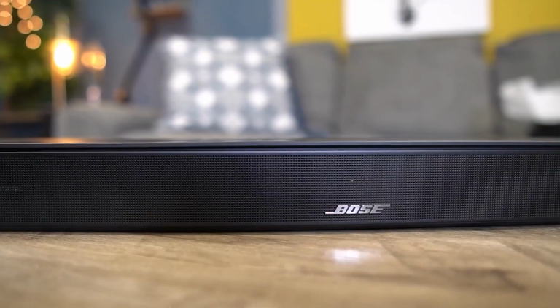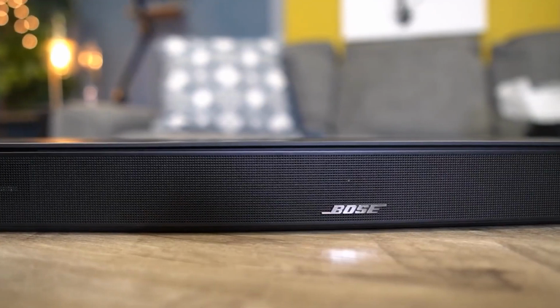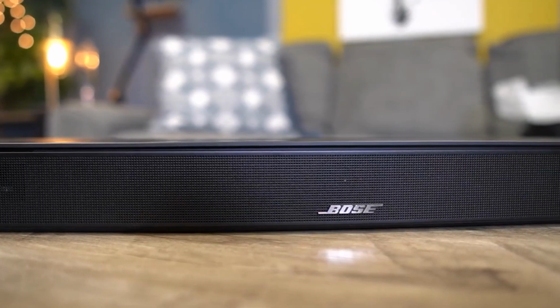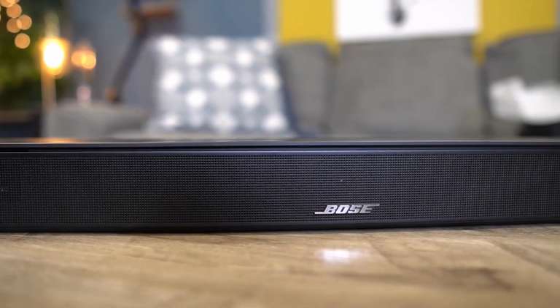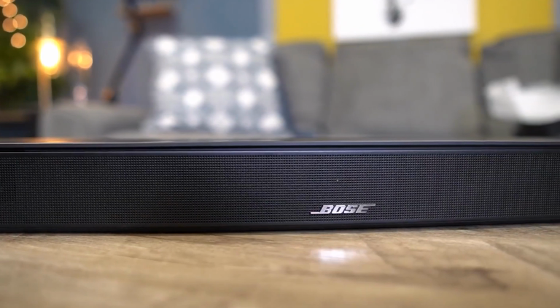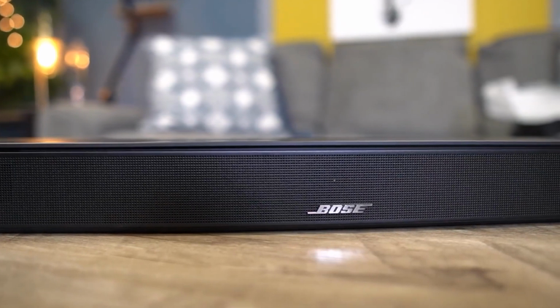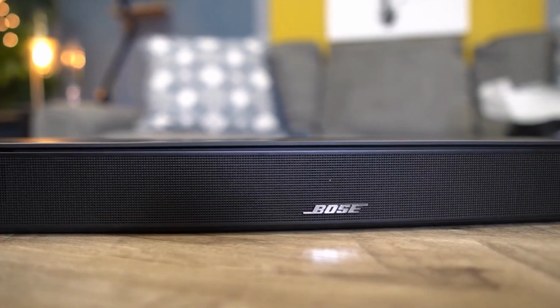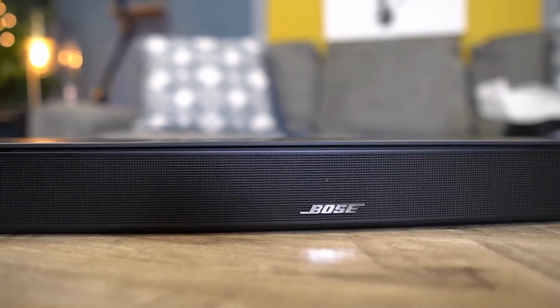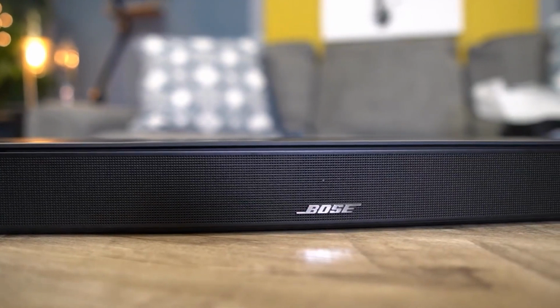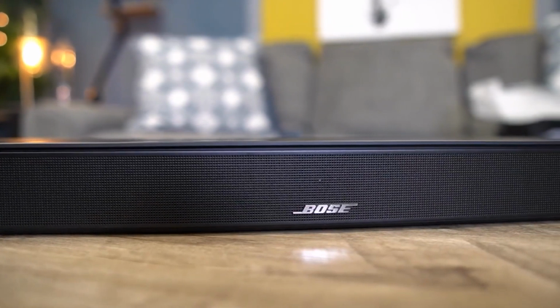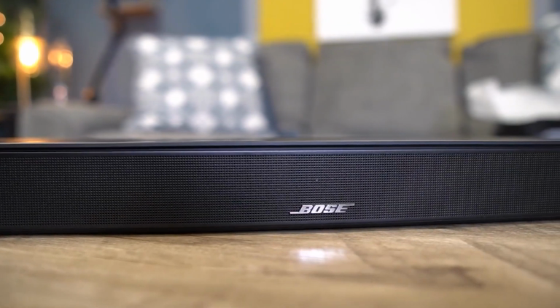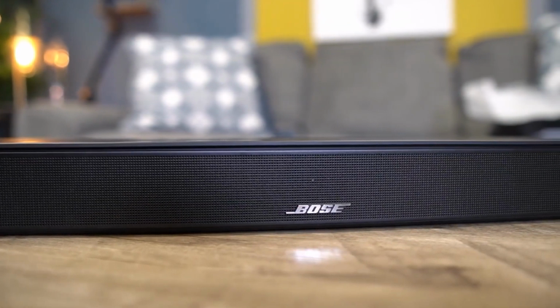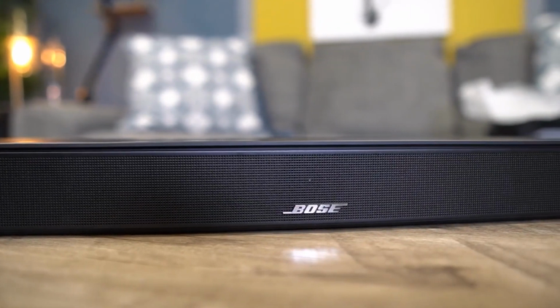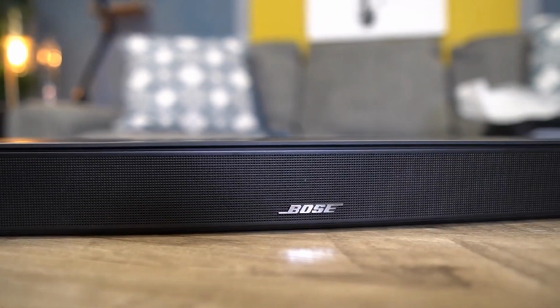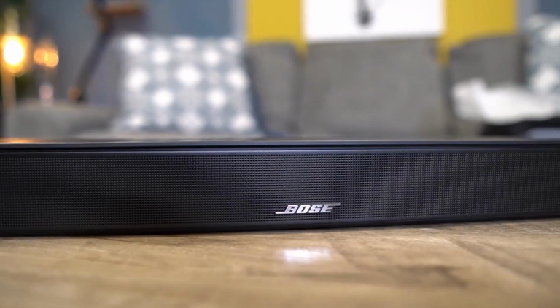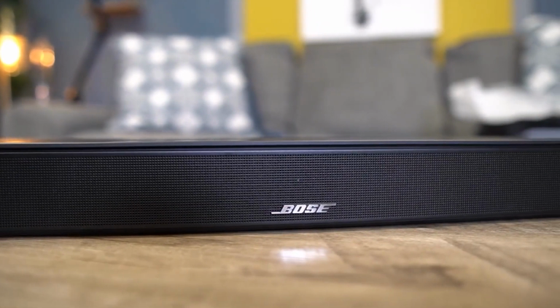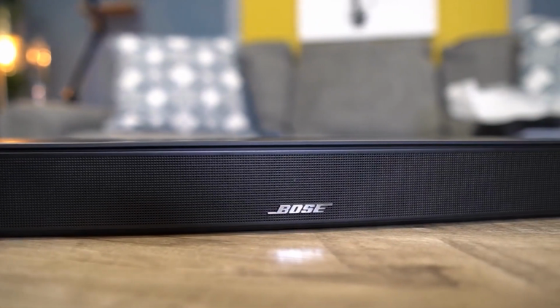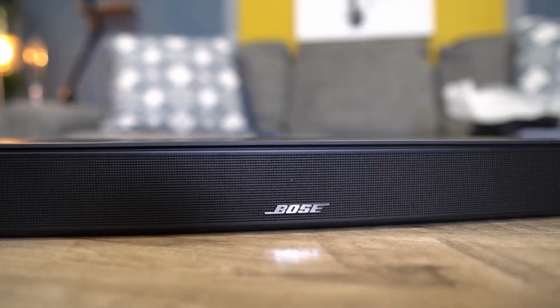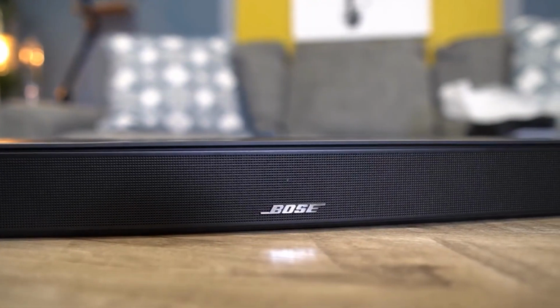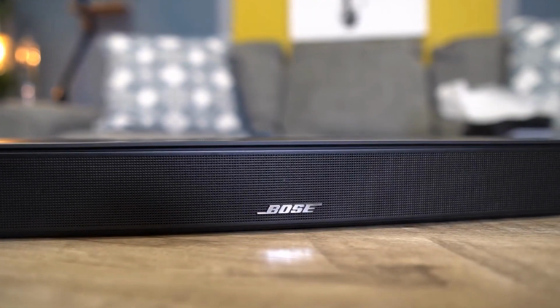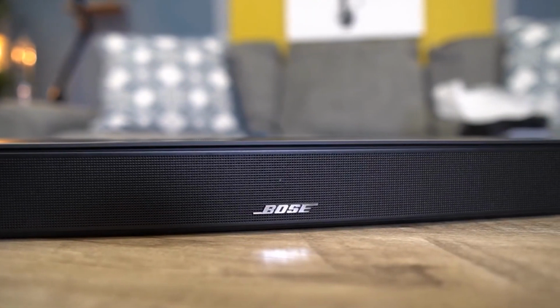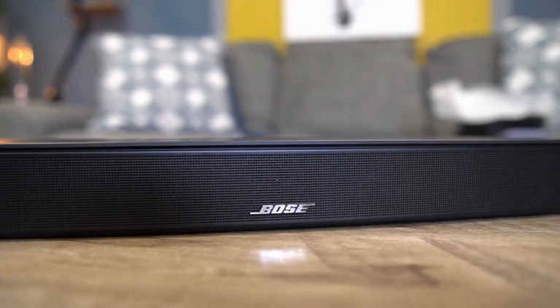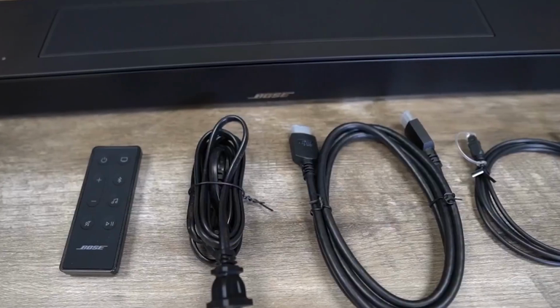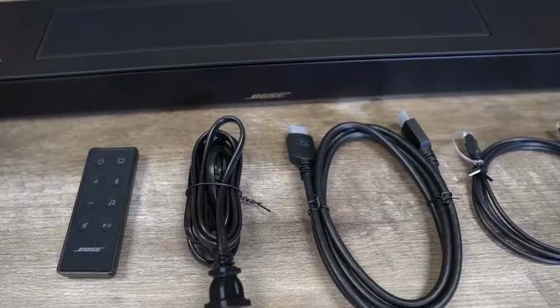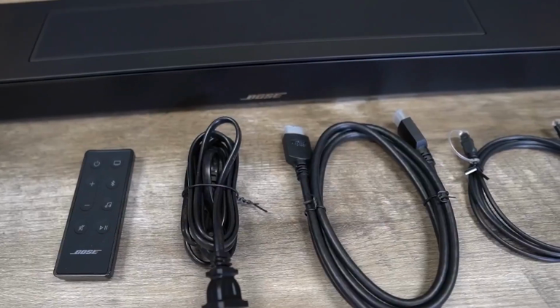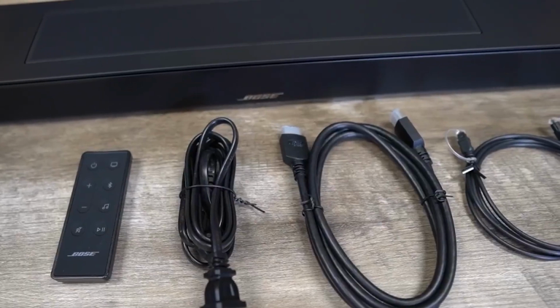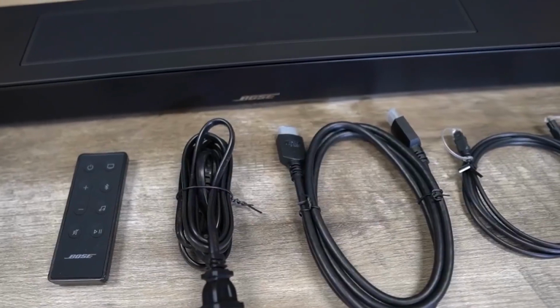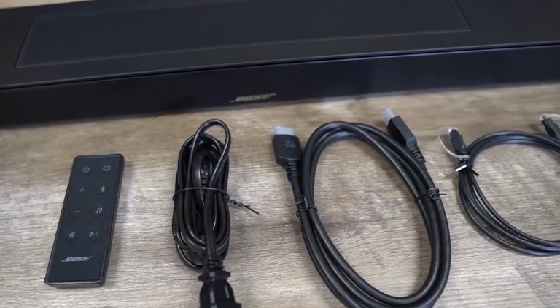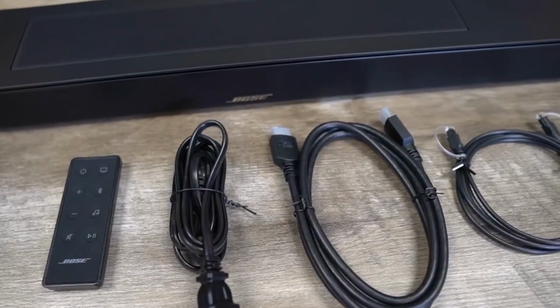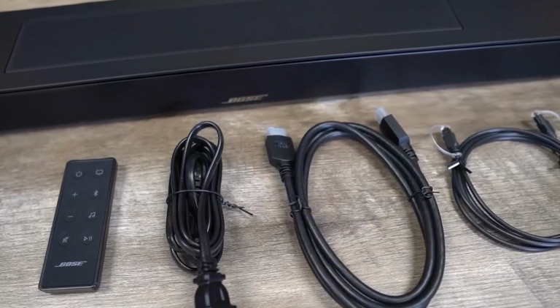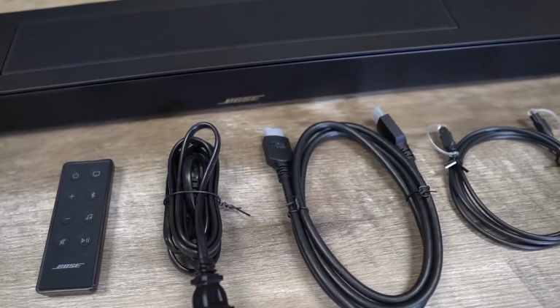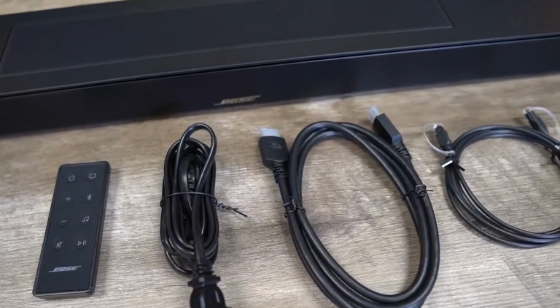And with that, we come to the end of our review. We hope this video helps you to choose the best soundbar for your TV.